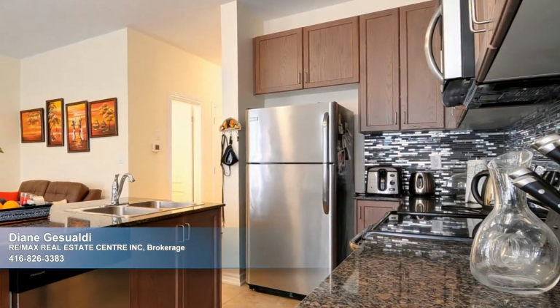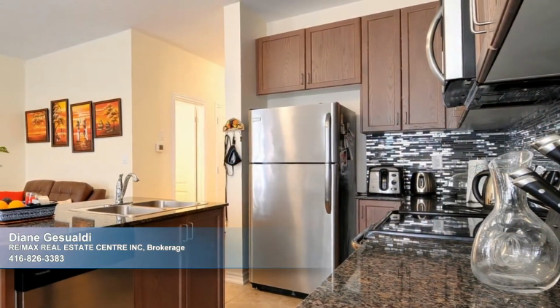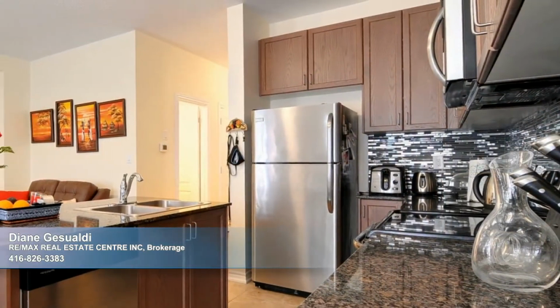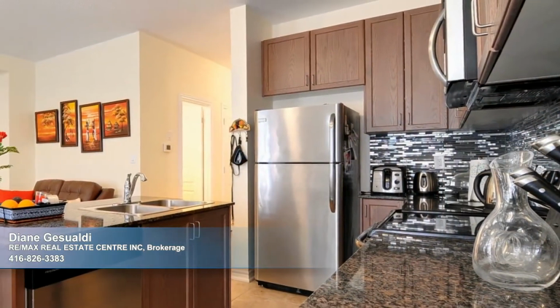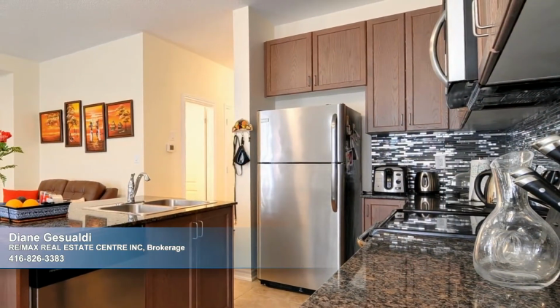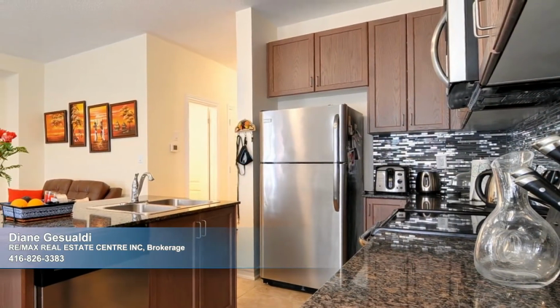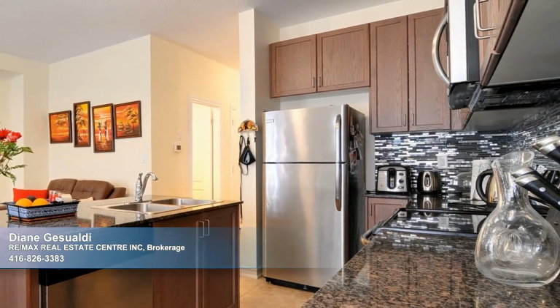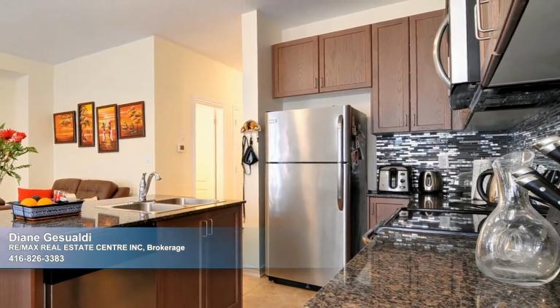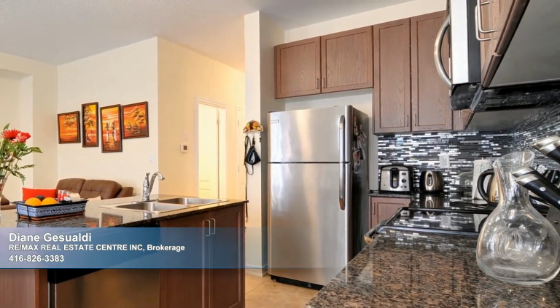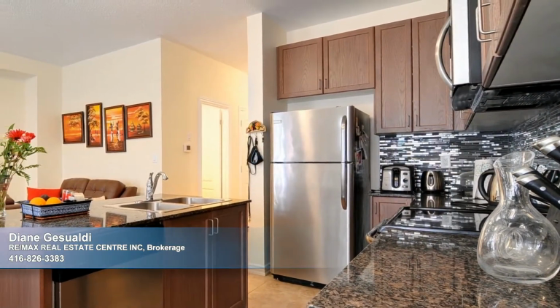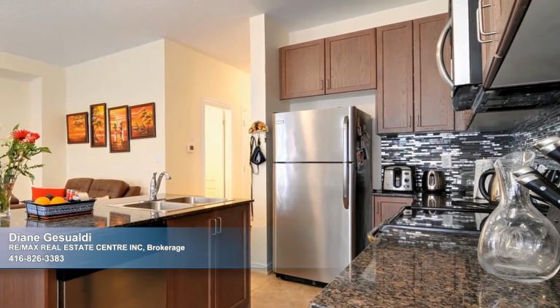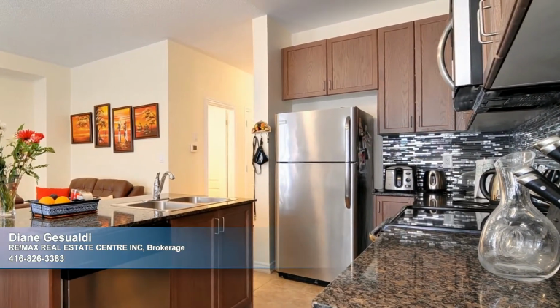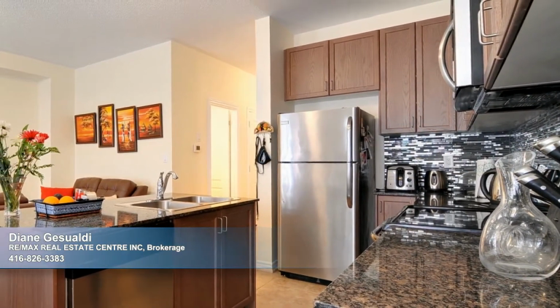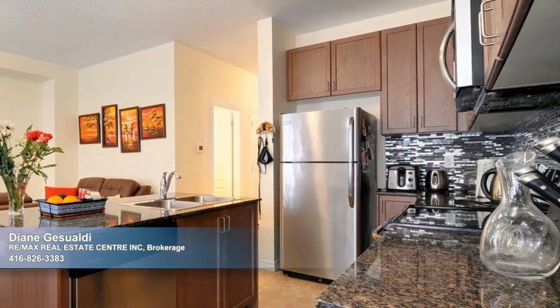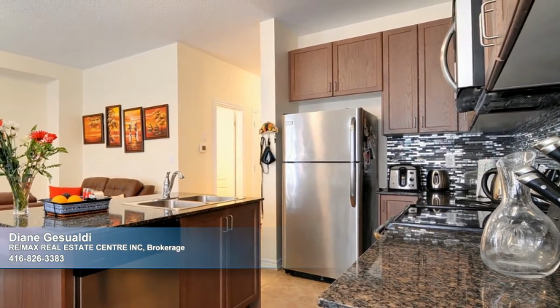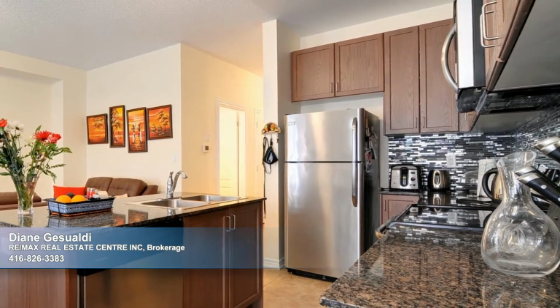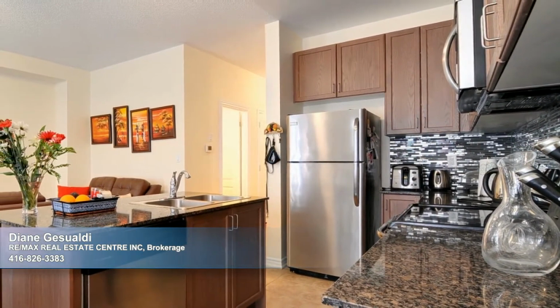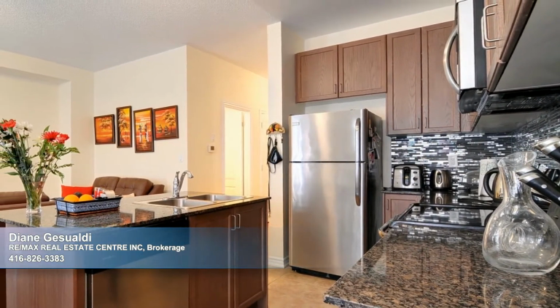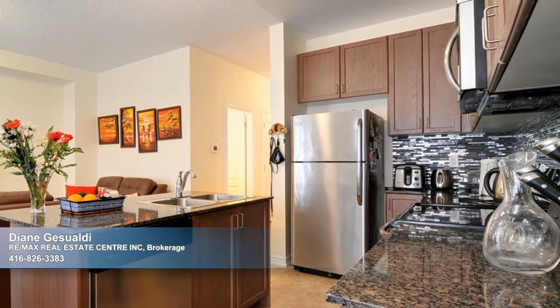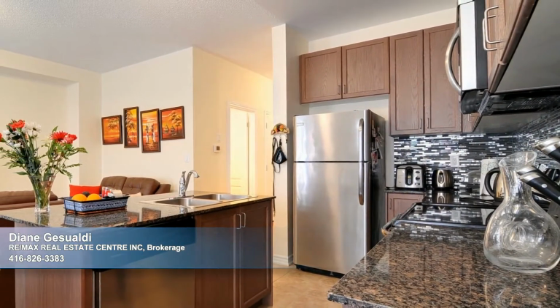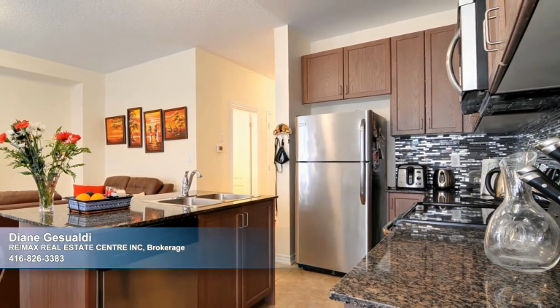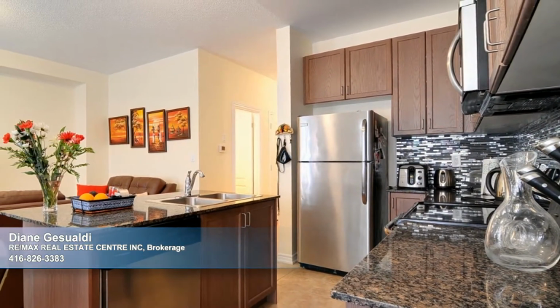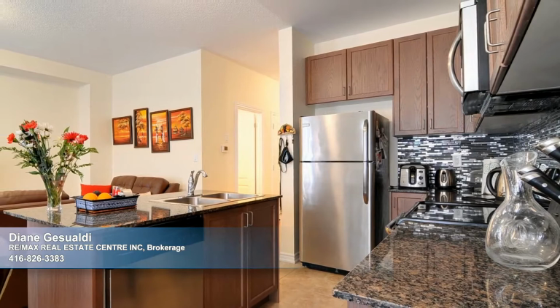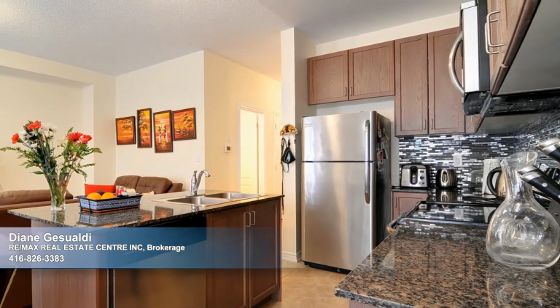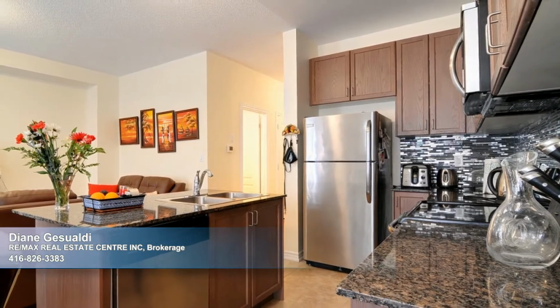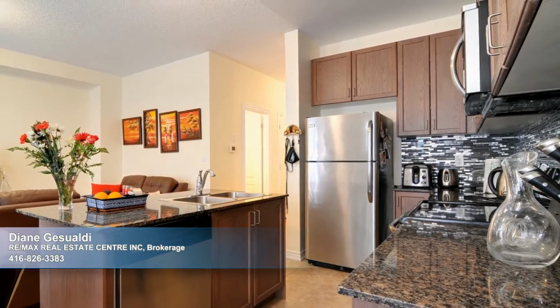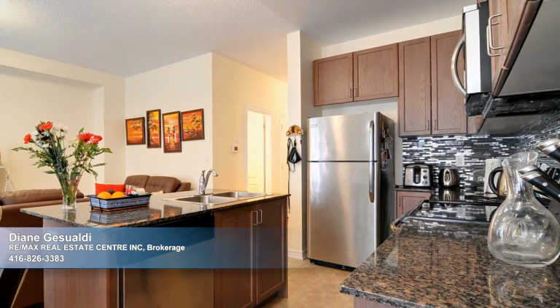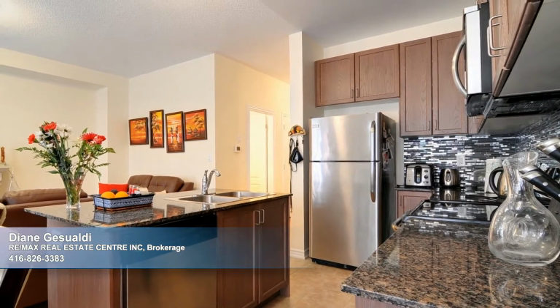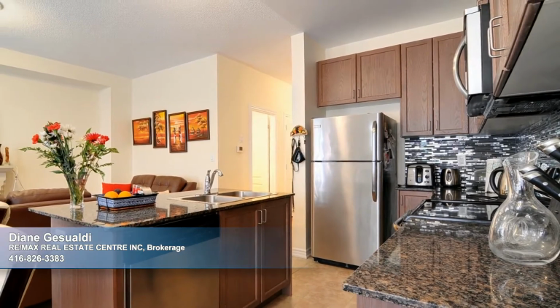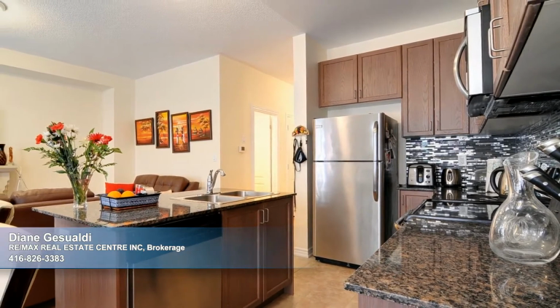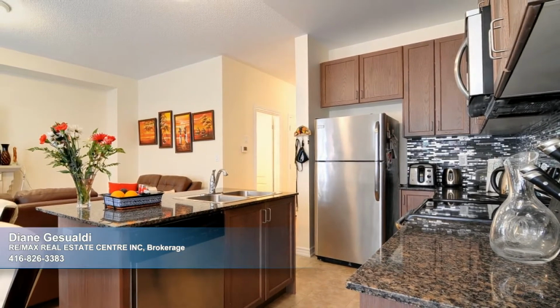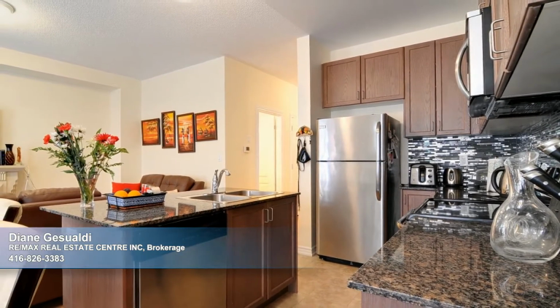Where the modern kitchen, appointed by stainless appliances, conveniently overlooks the family gathering space.